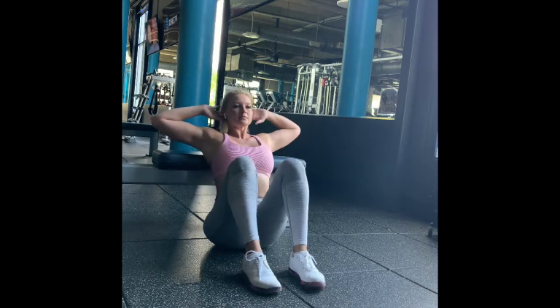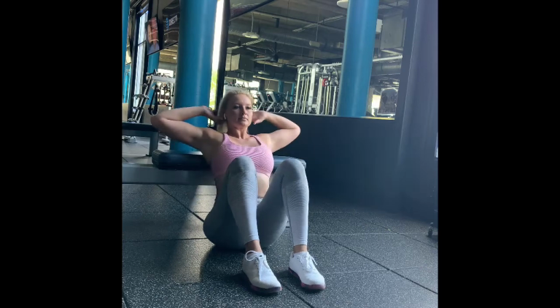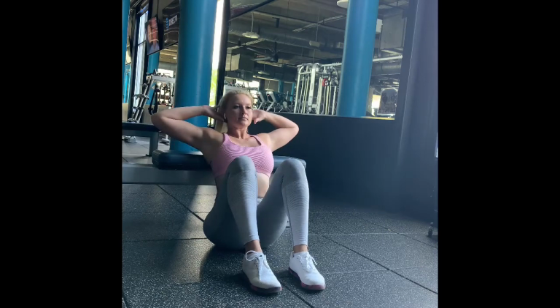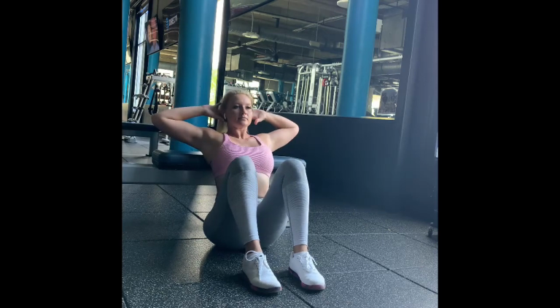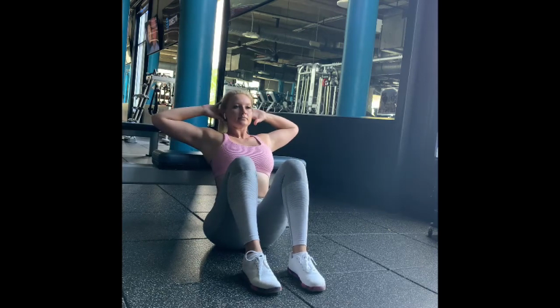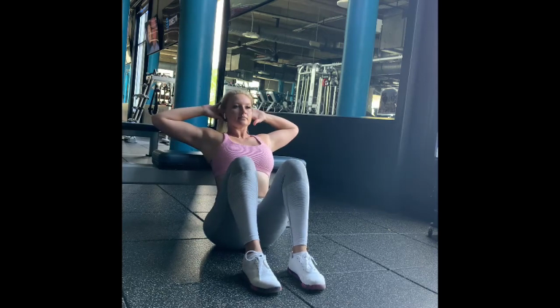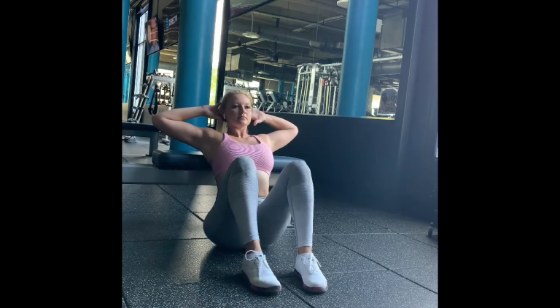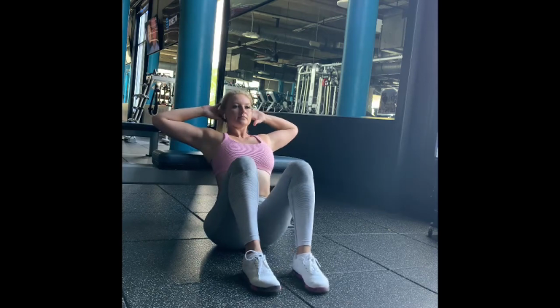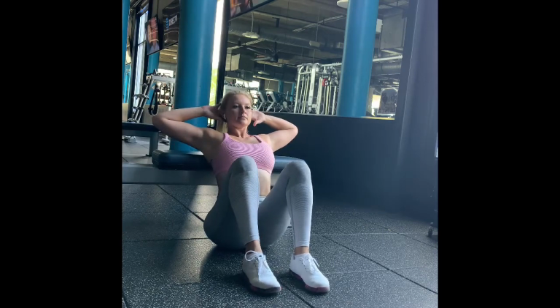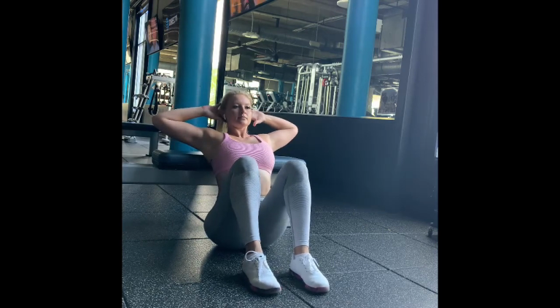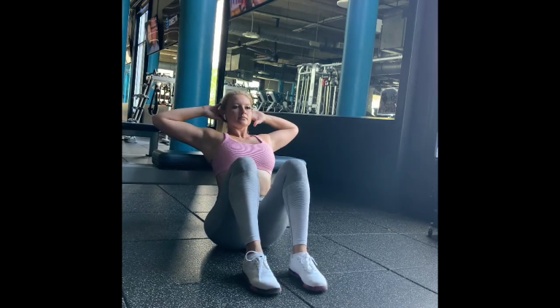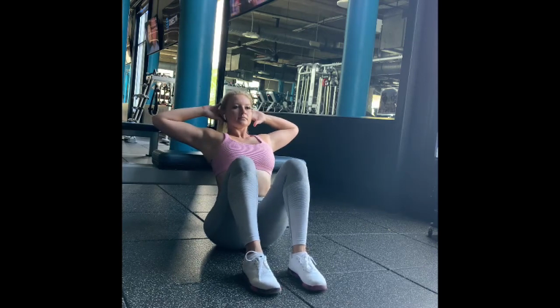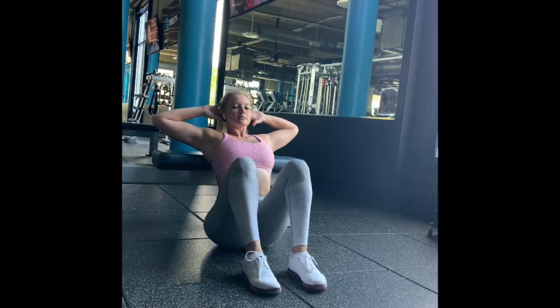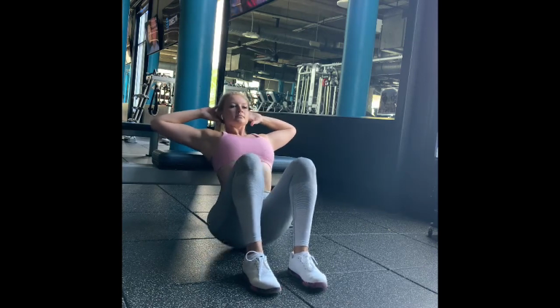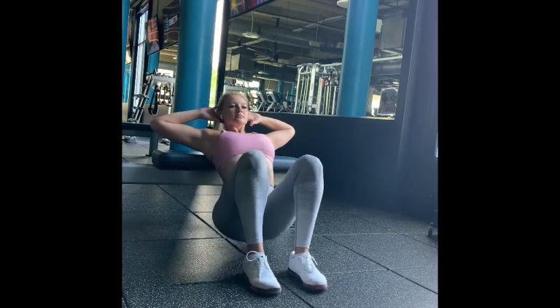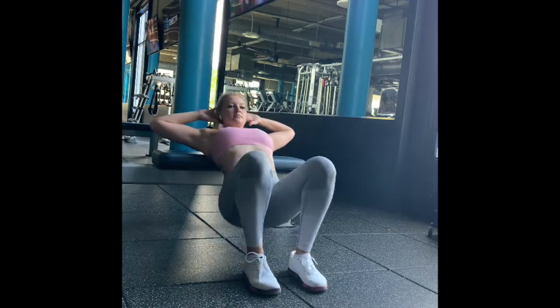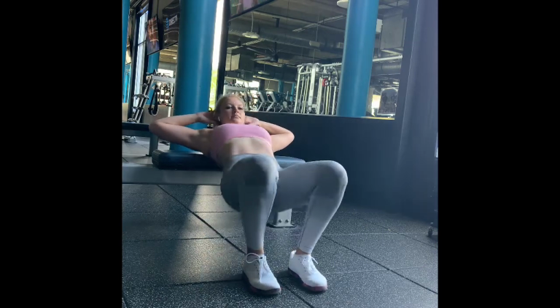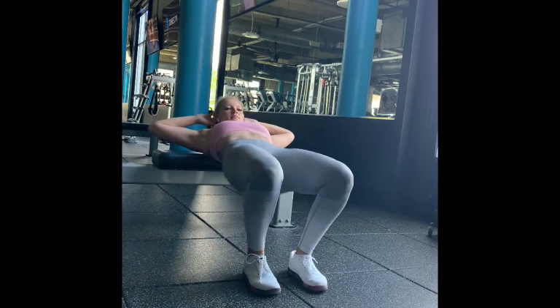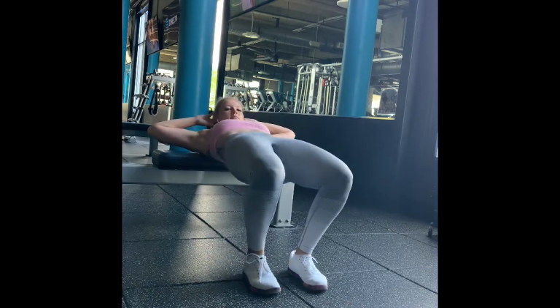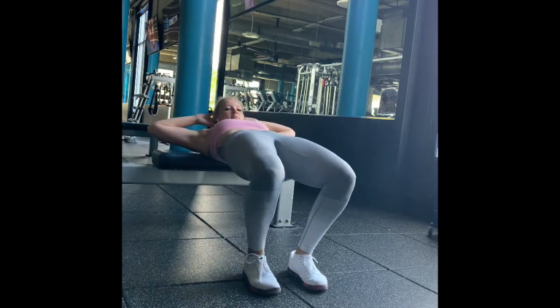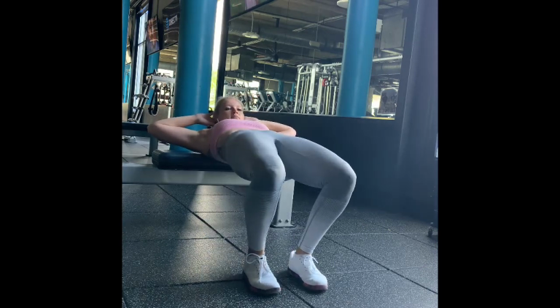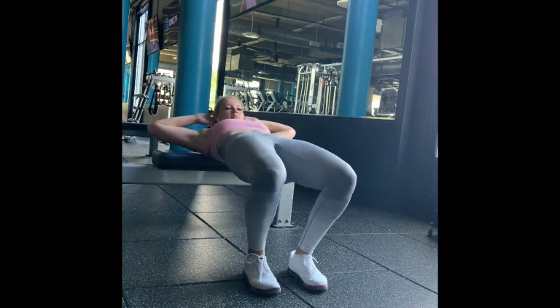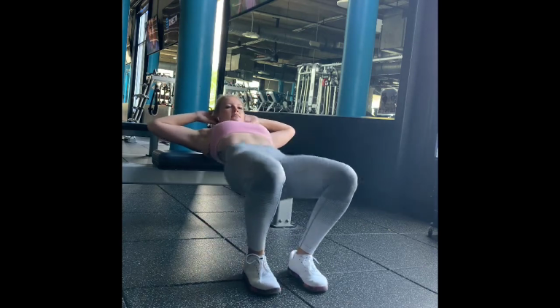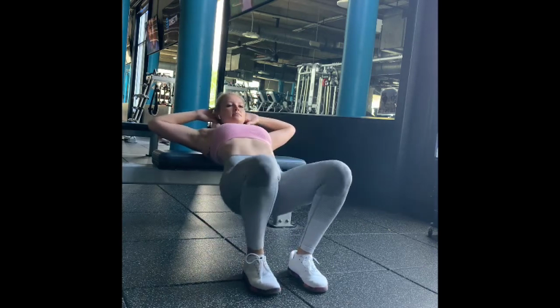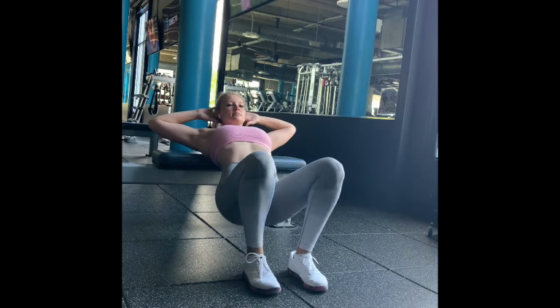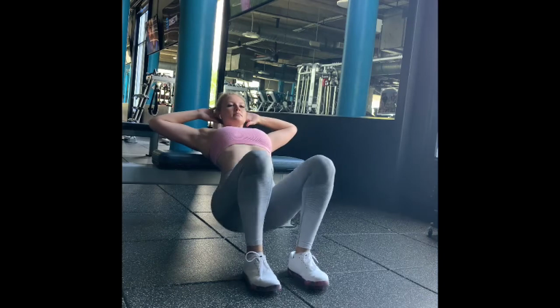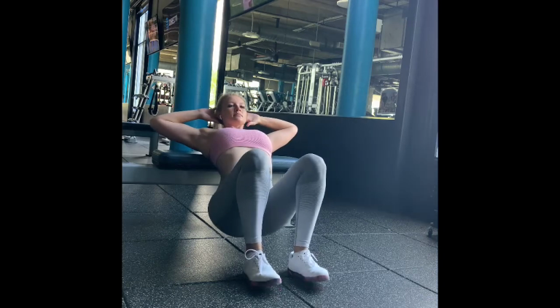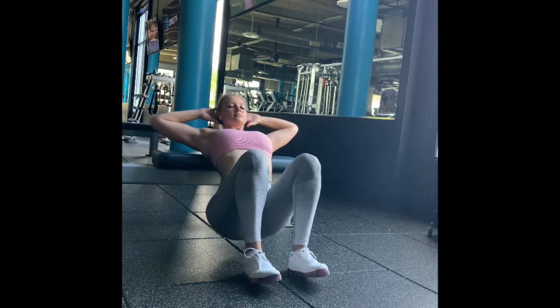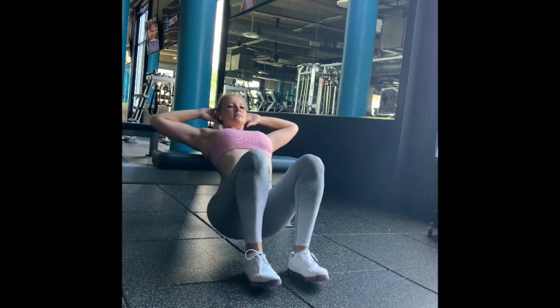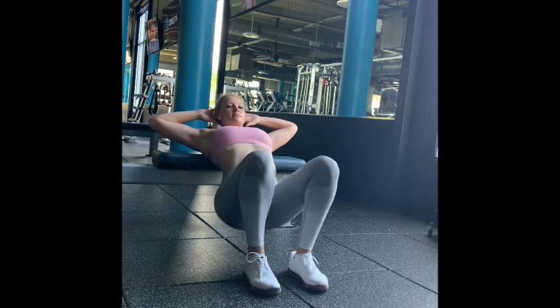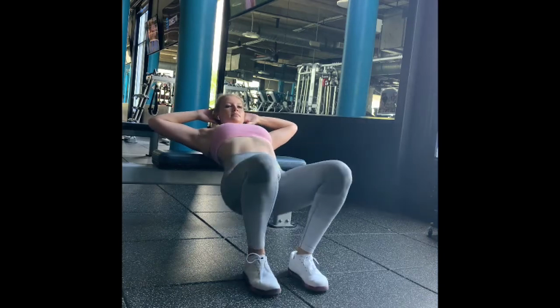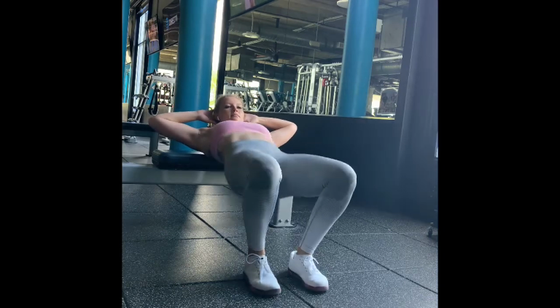Sit in front of a box or a bench. Bring your arms up, elbows wide, hands right behind the head.